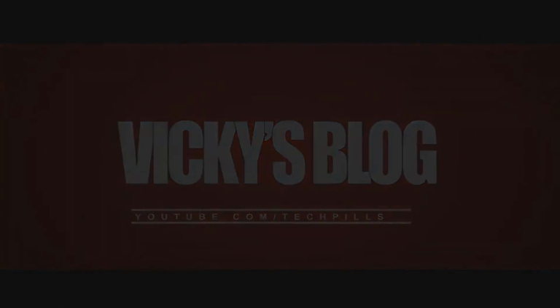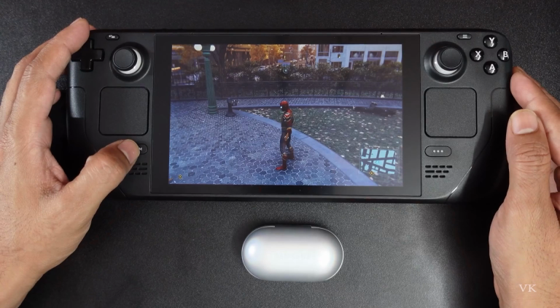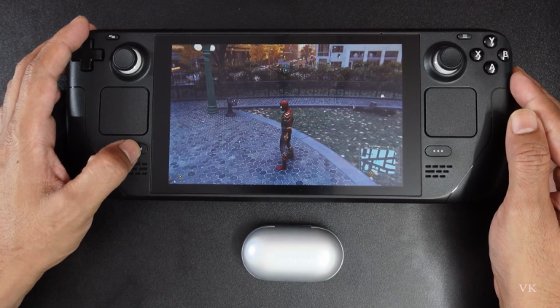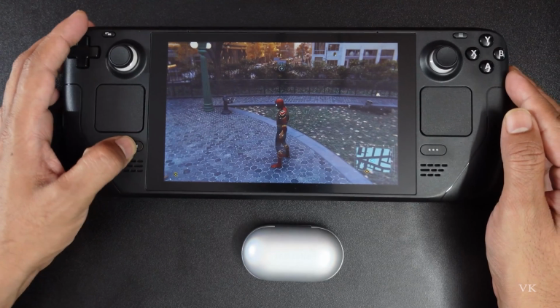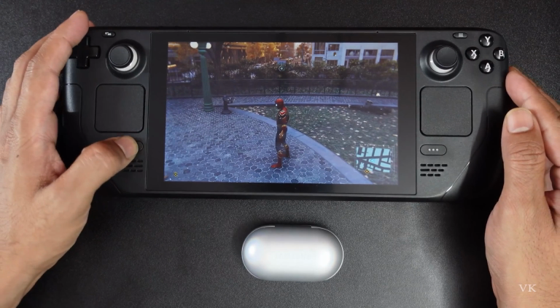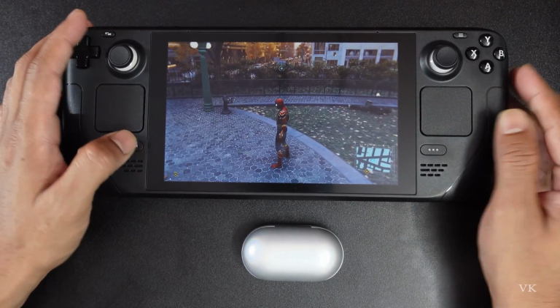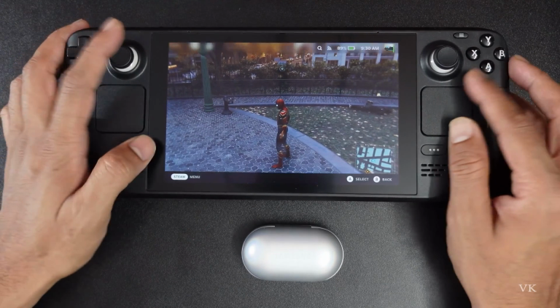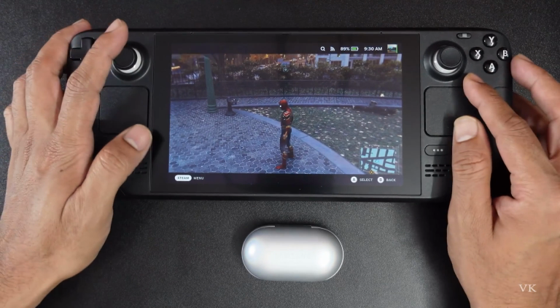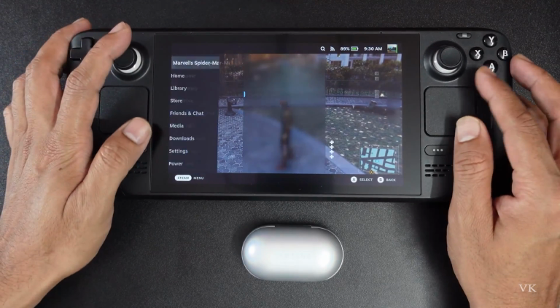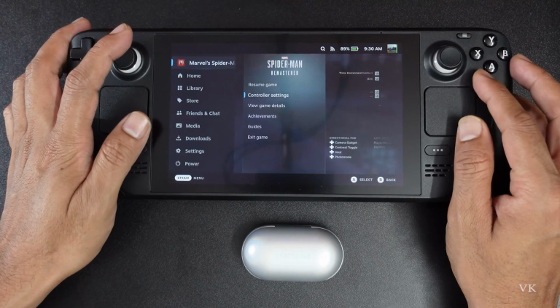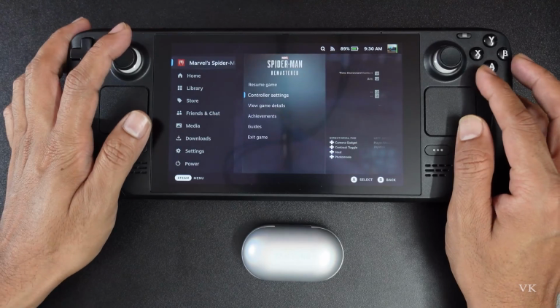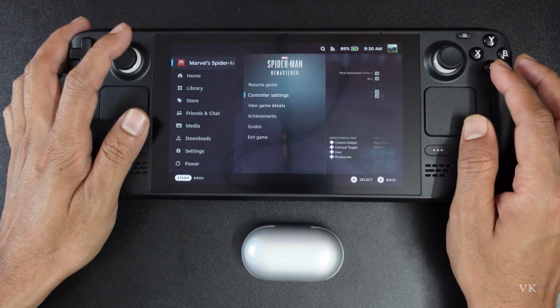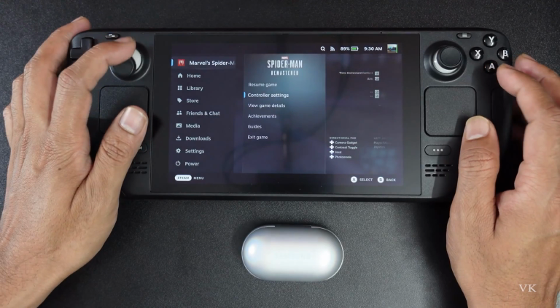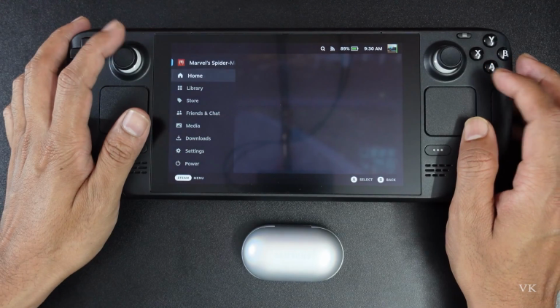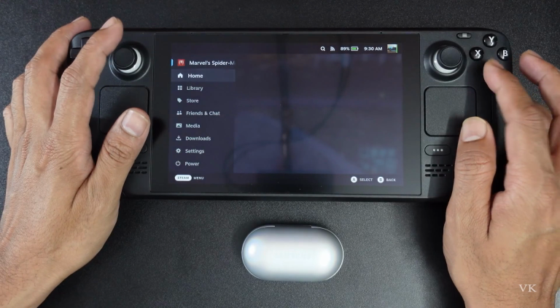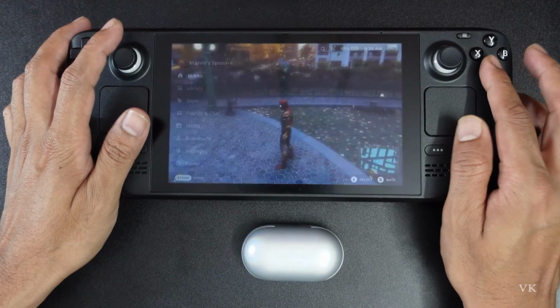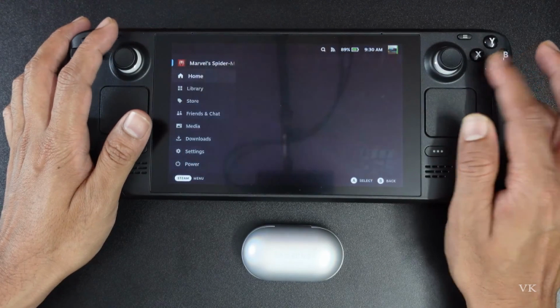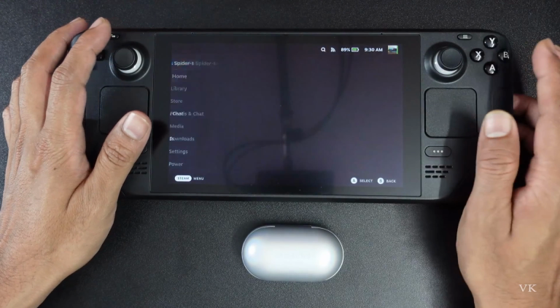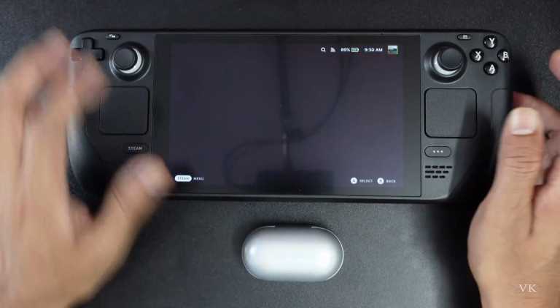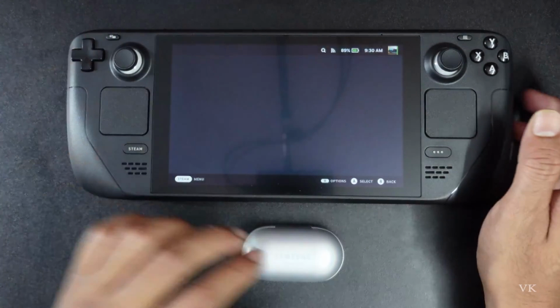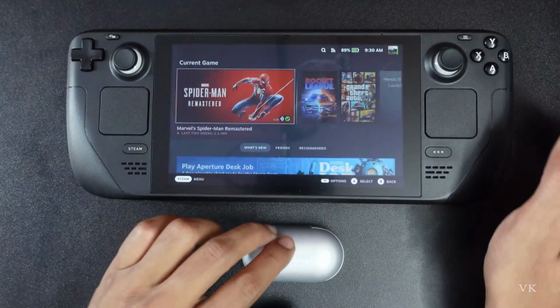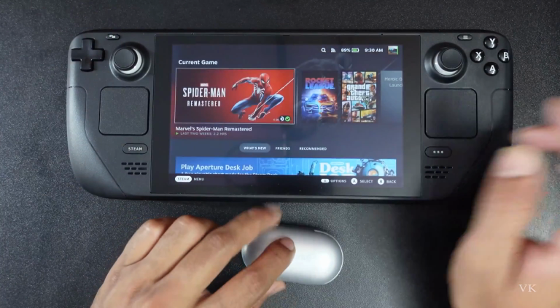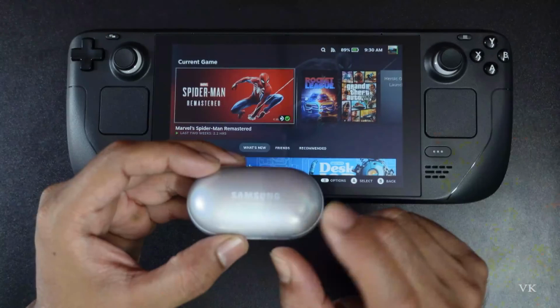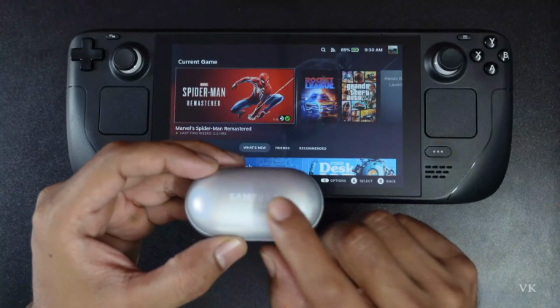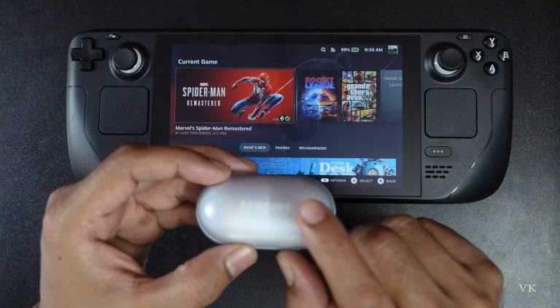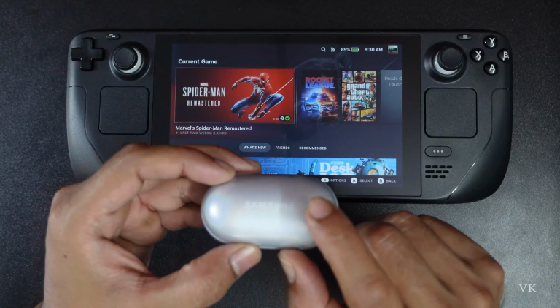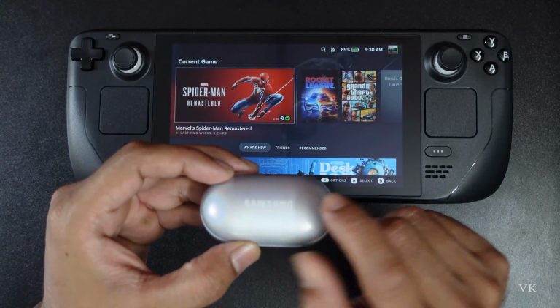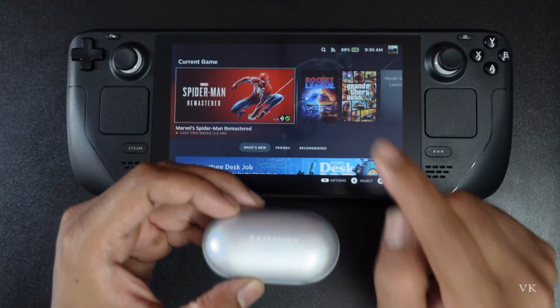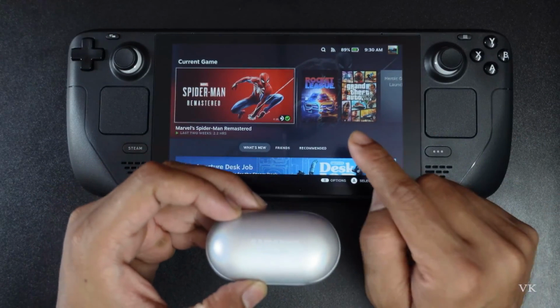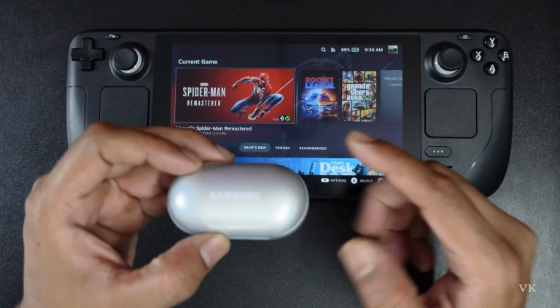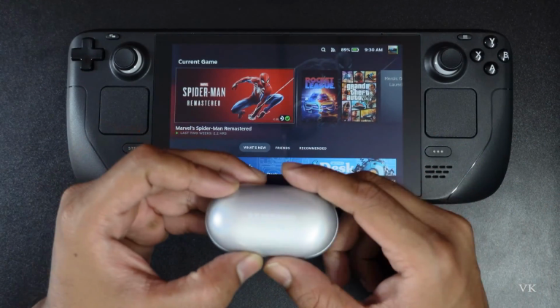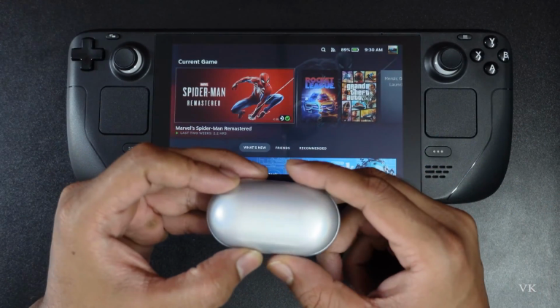Hello guys, in this video I am just going to explain how to connect your Samsung Air Buds to your Steam Deck.